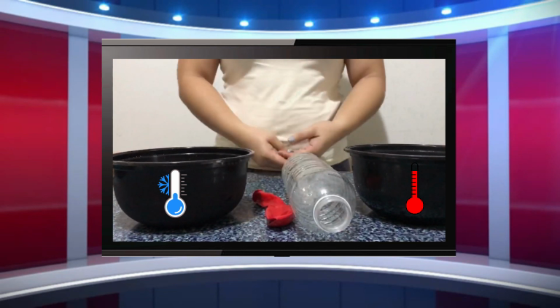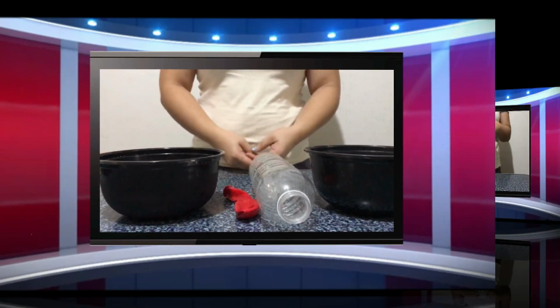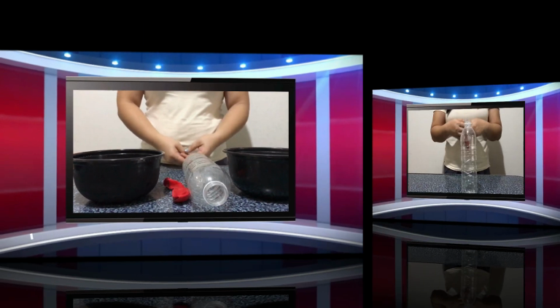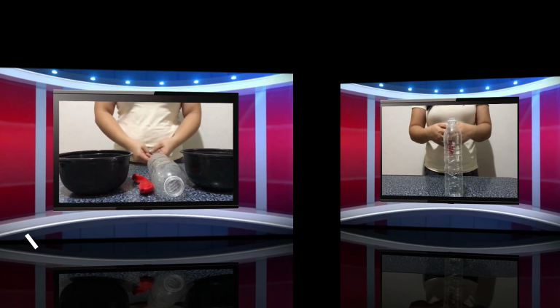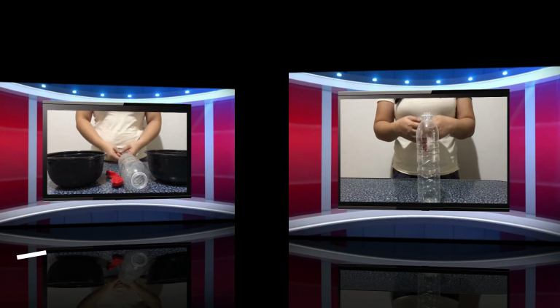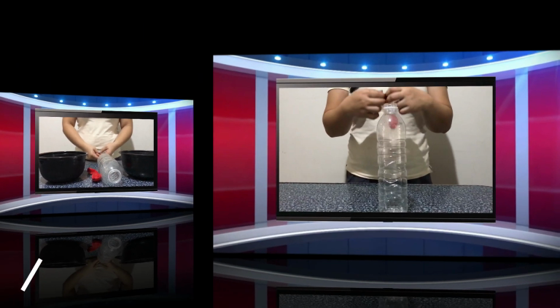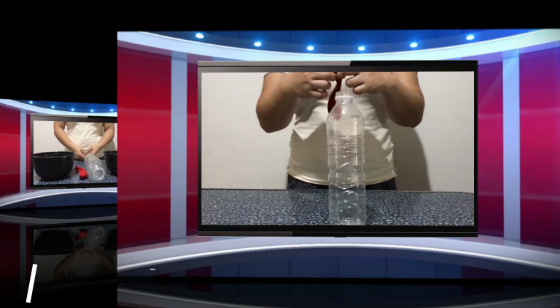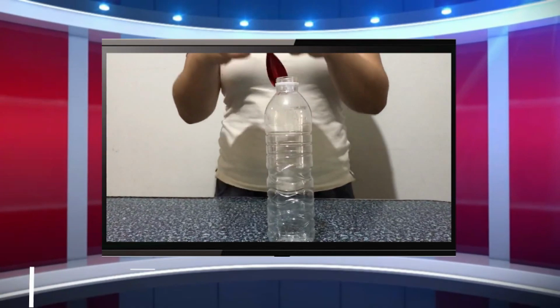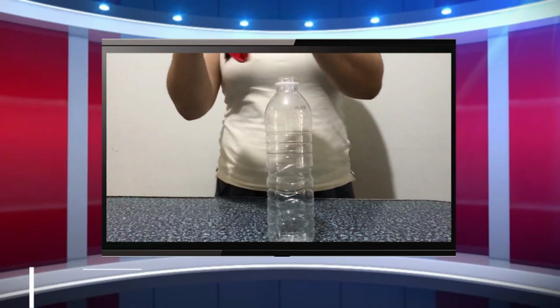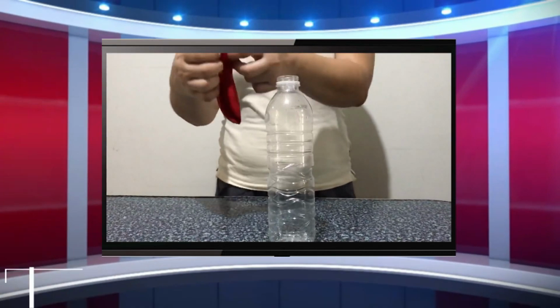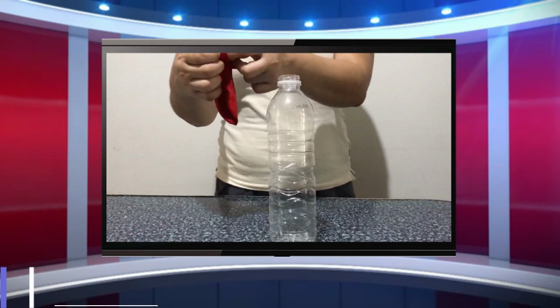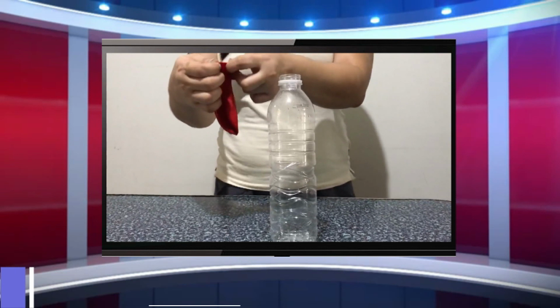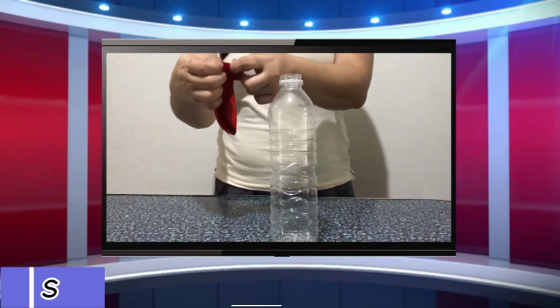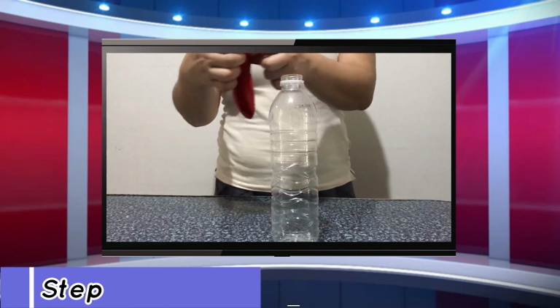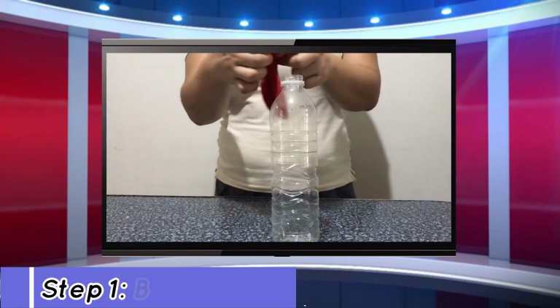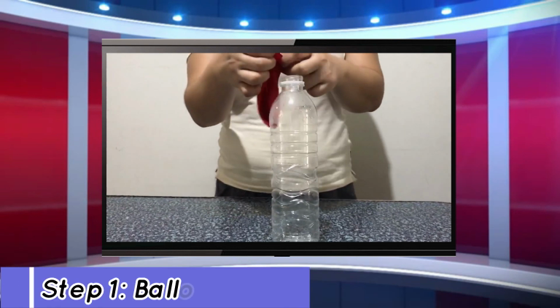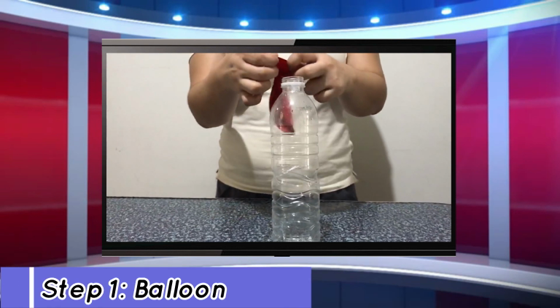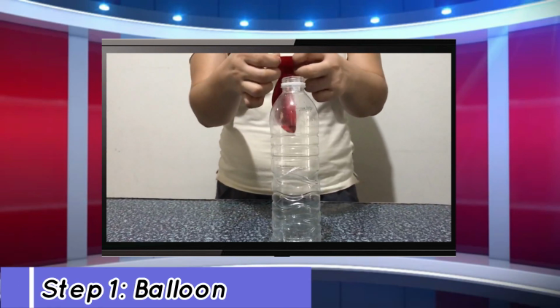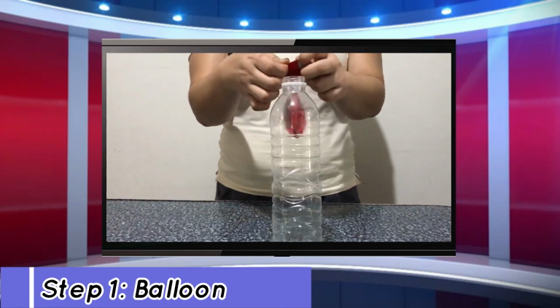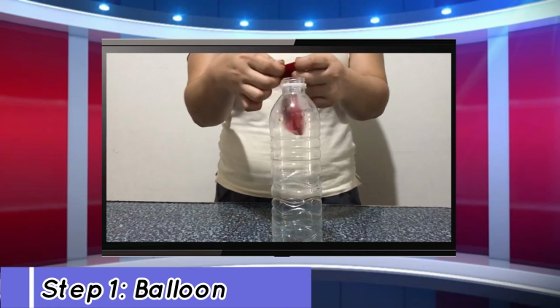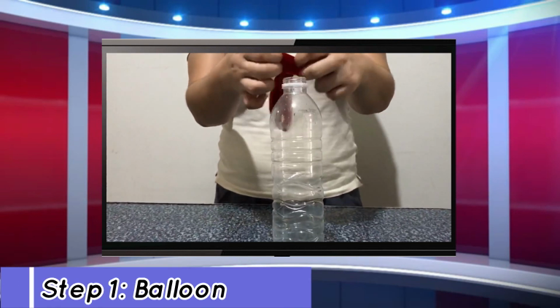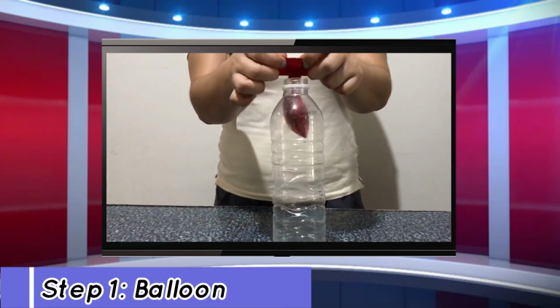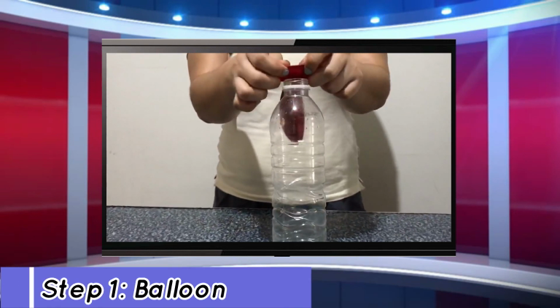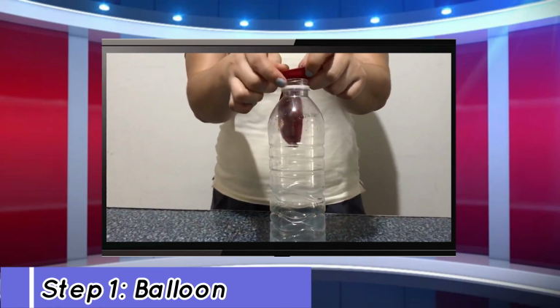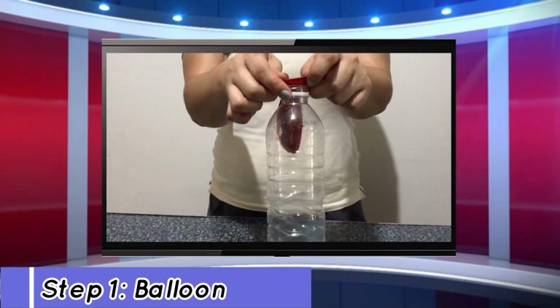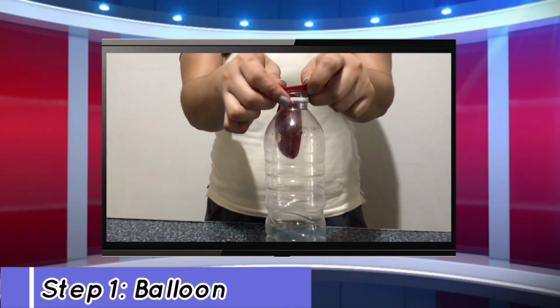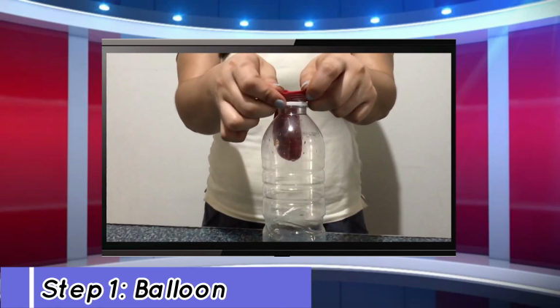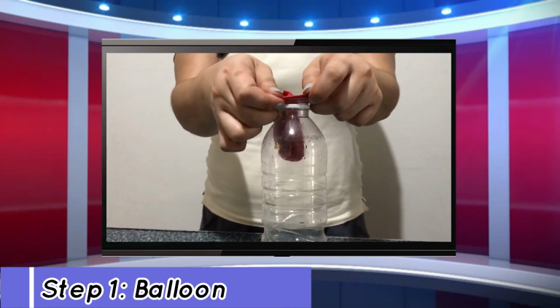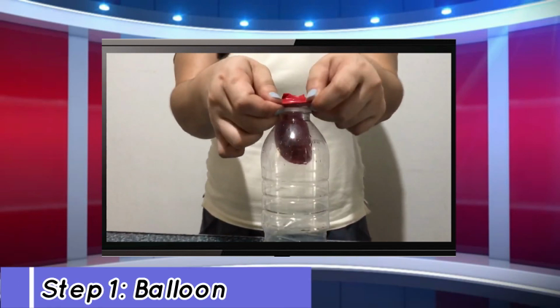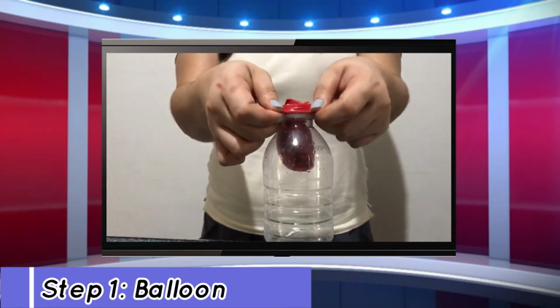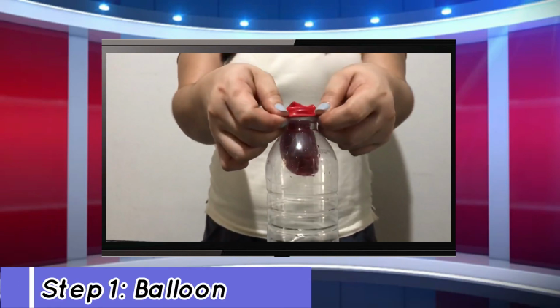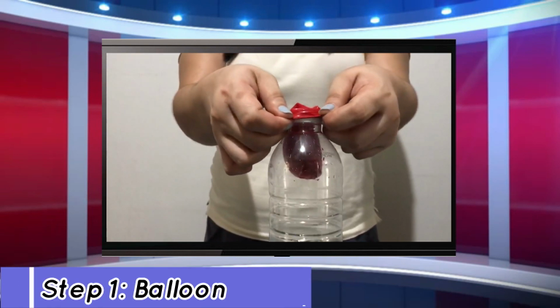Step 1: you need to attach the balloon into the mouth of the water bottle.